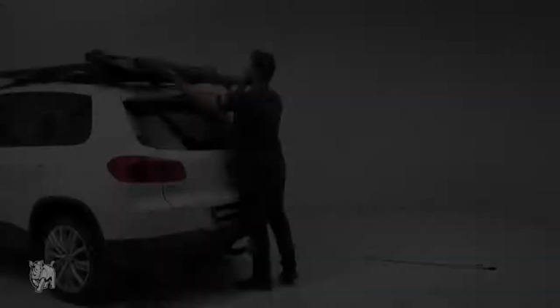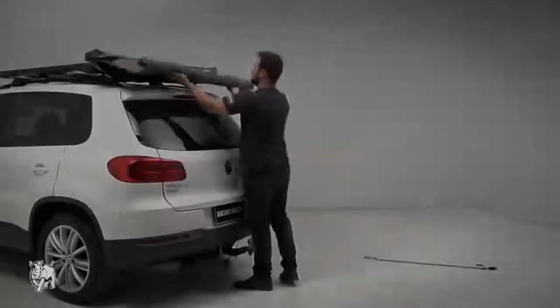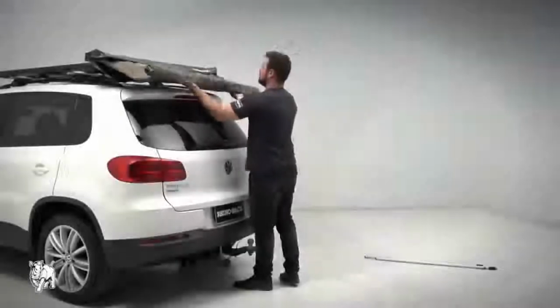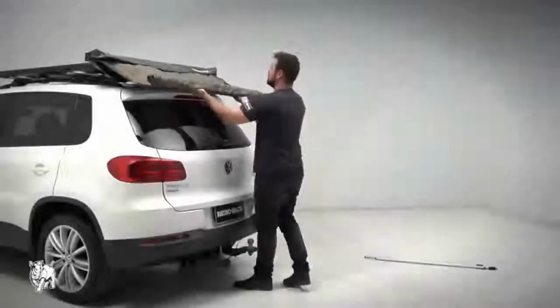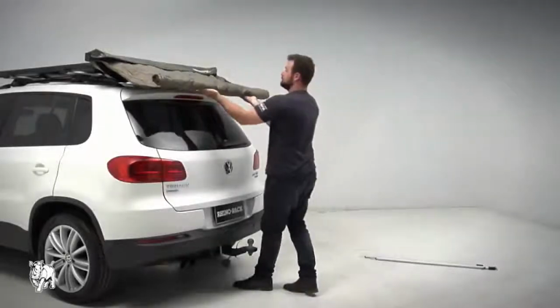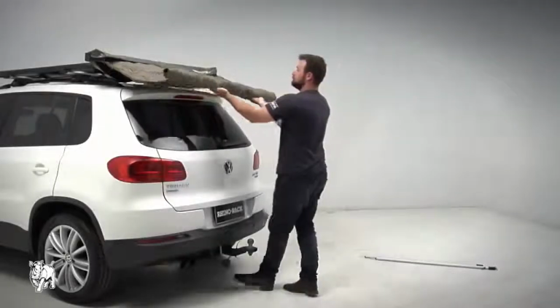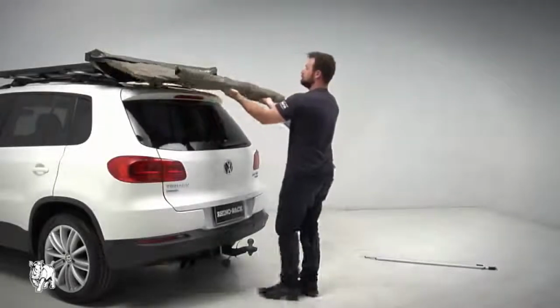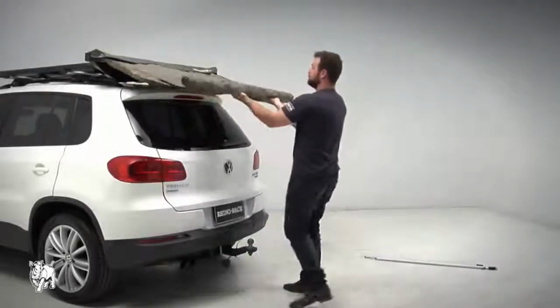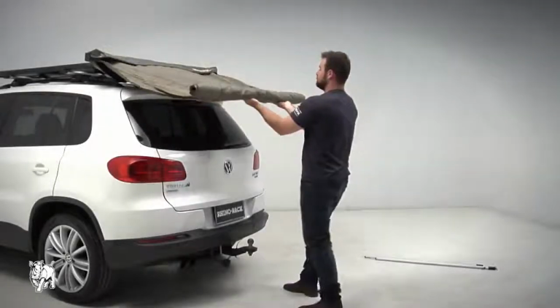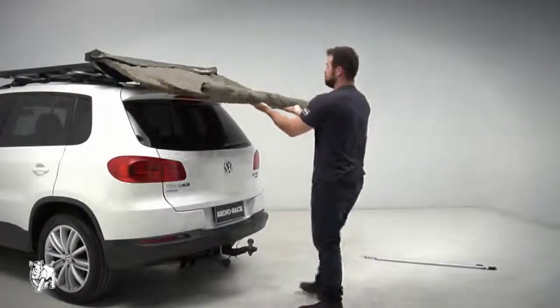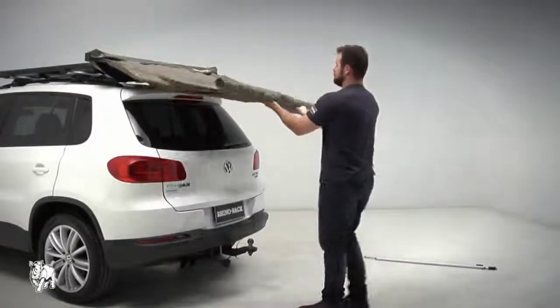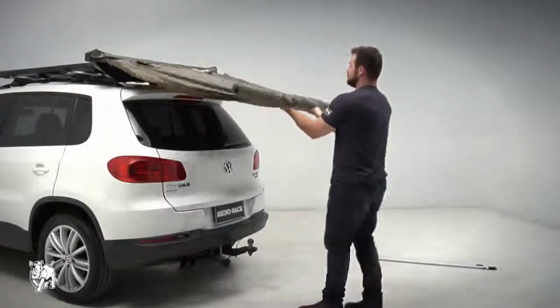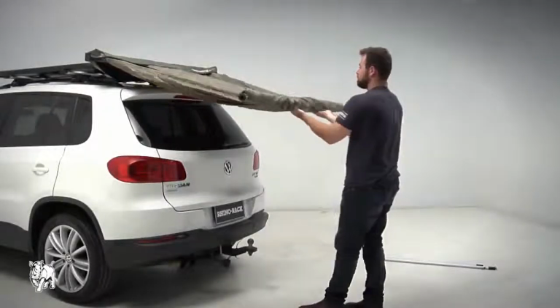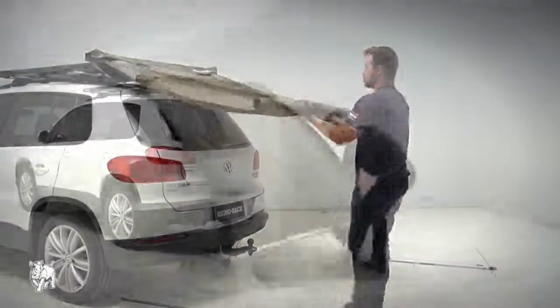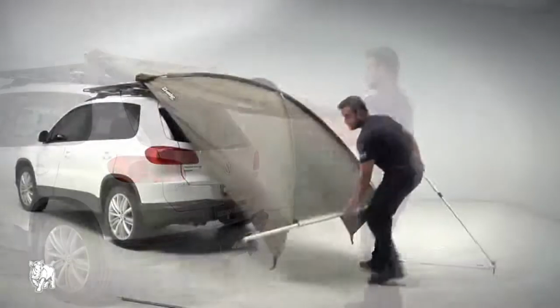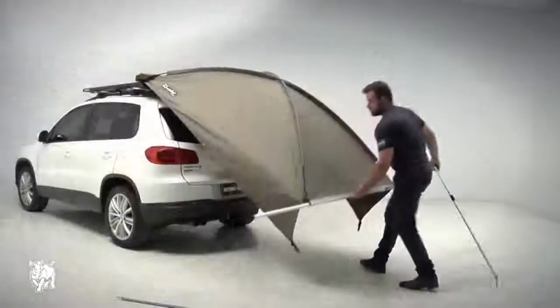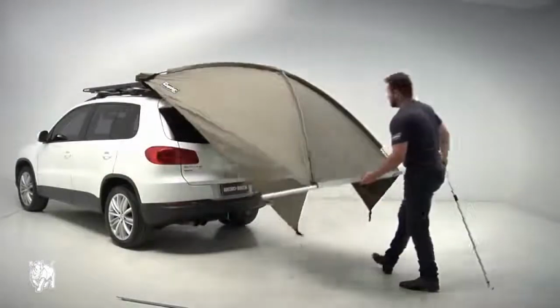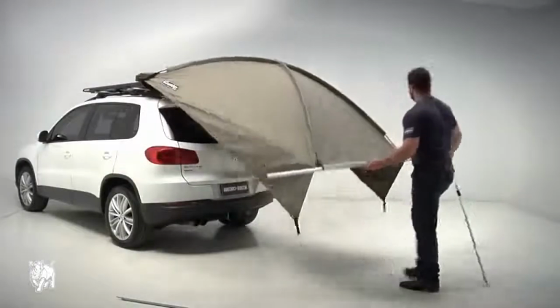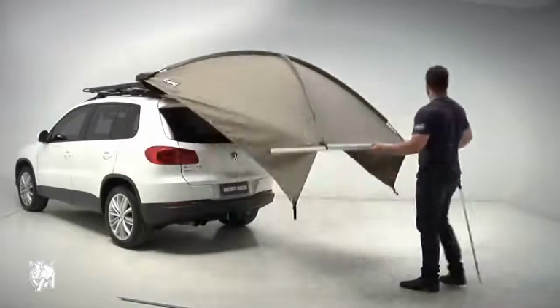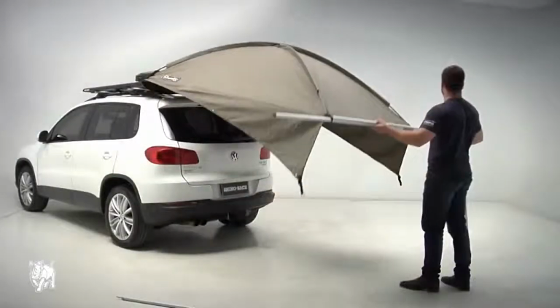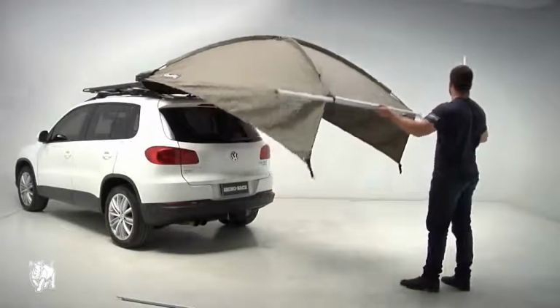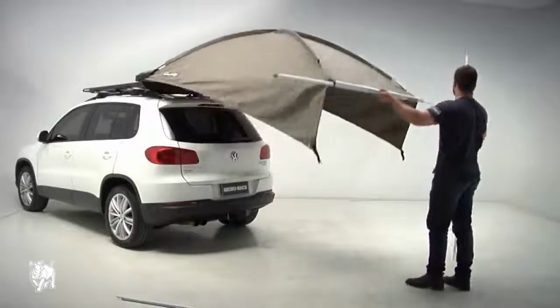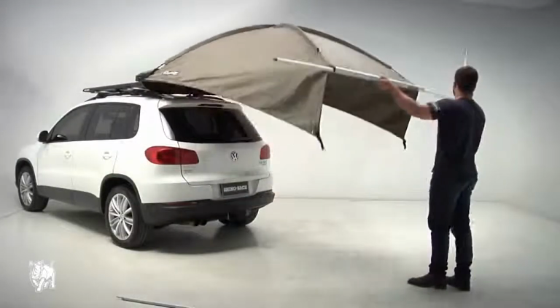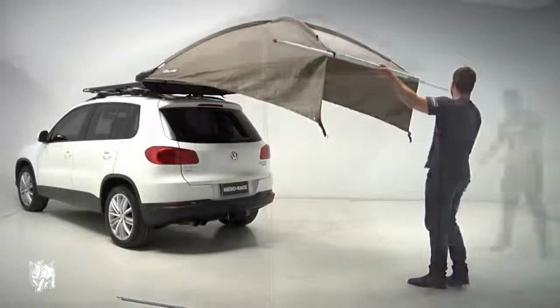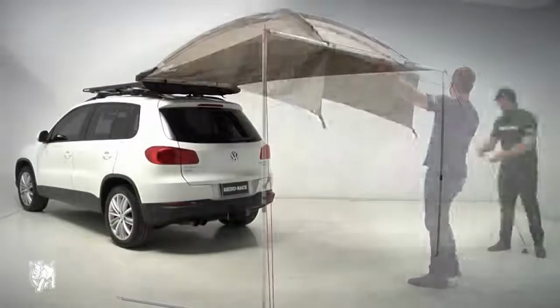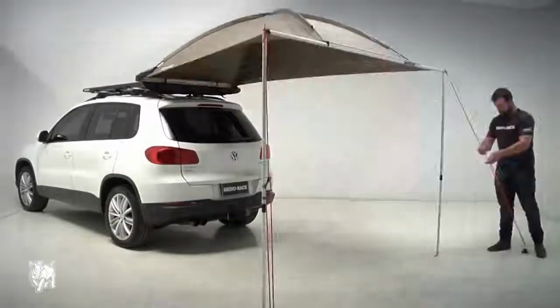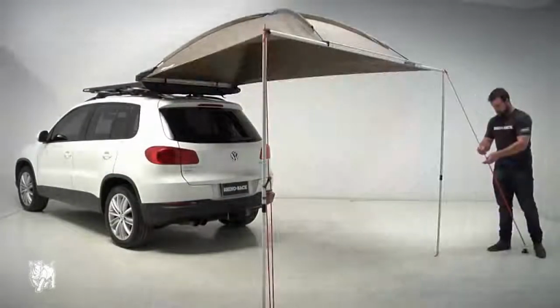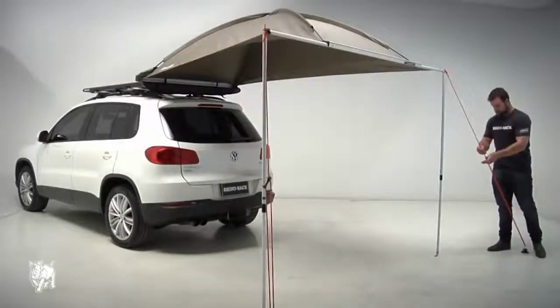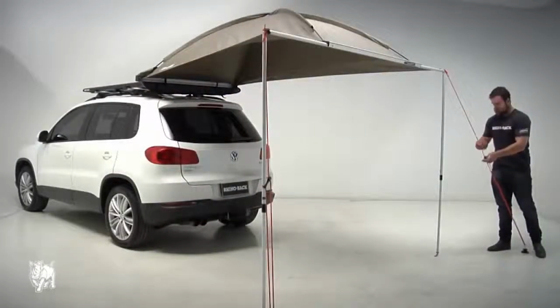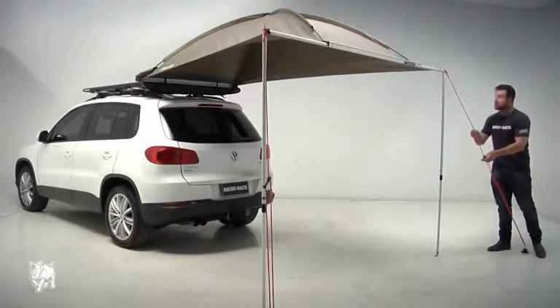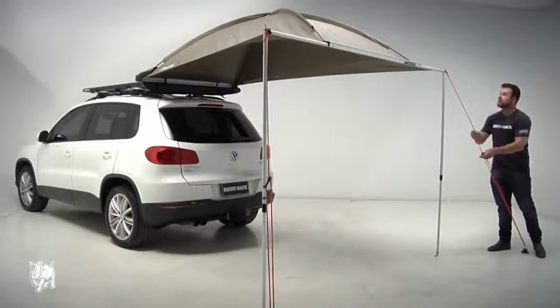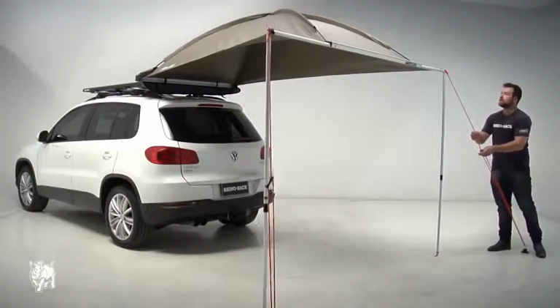This video will show you how to set up the Sunseeker Dome 1300, part number 32125.